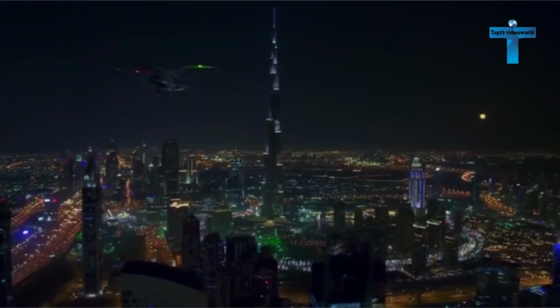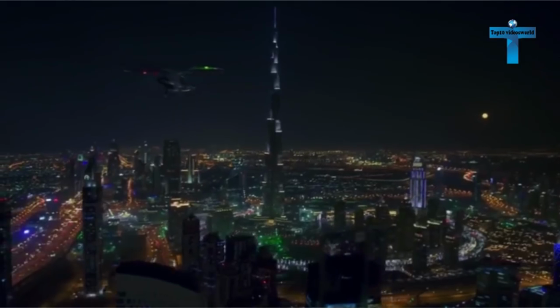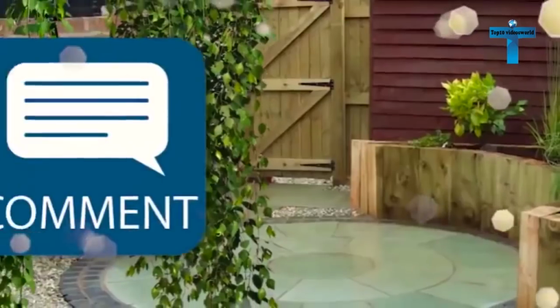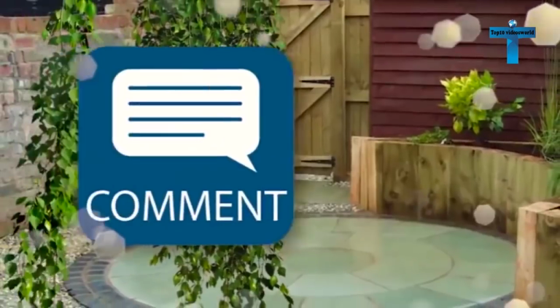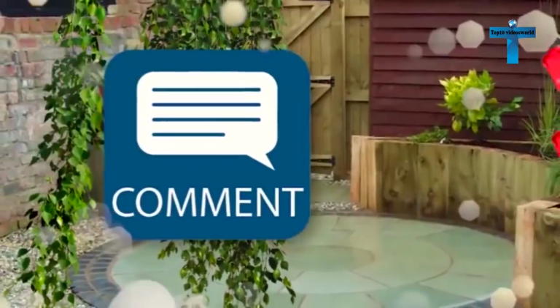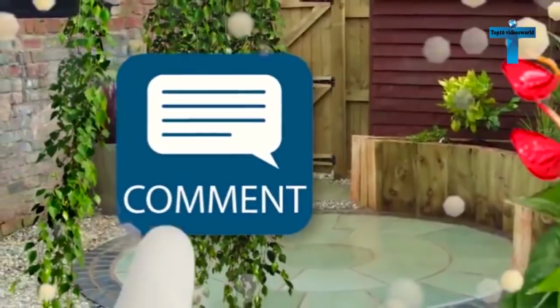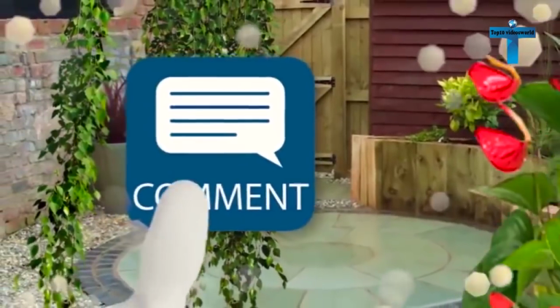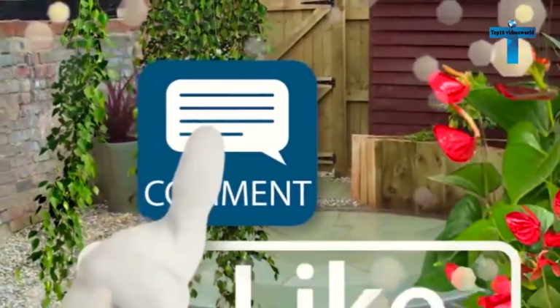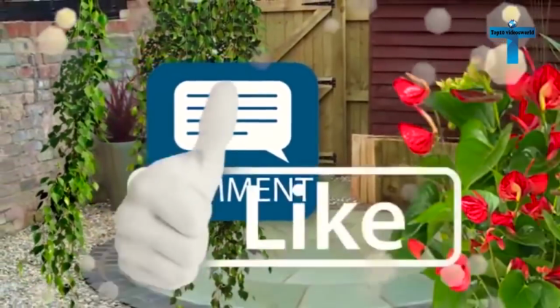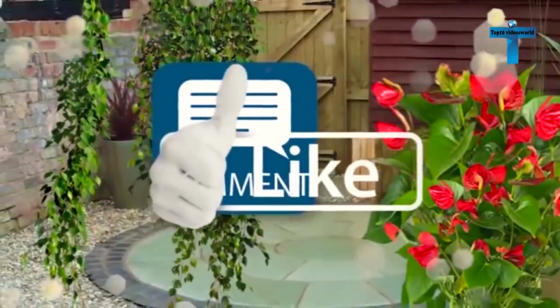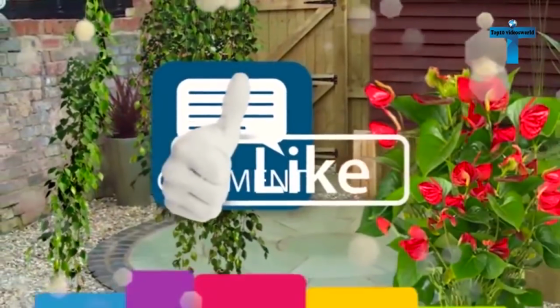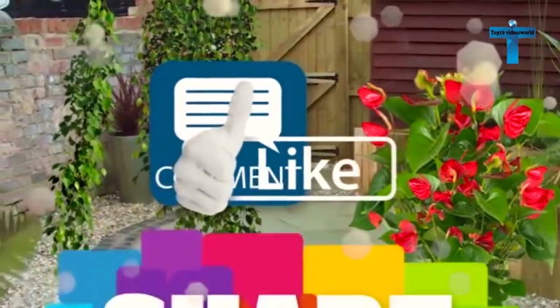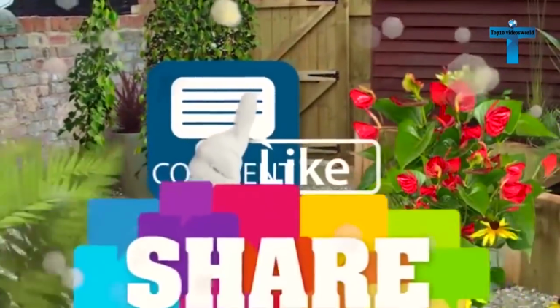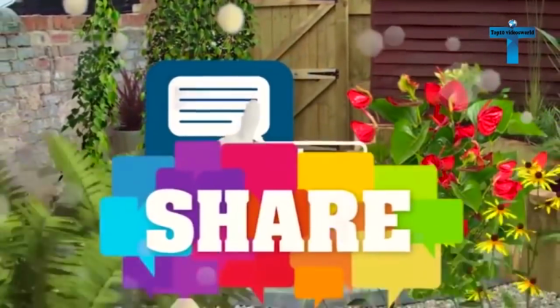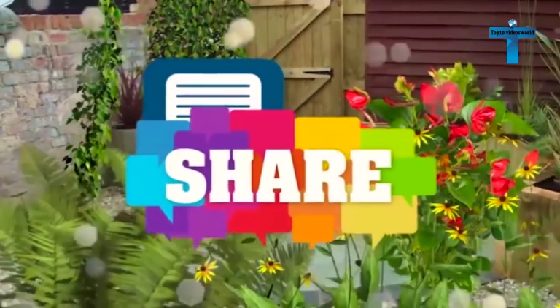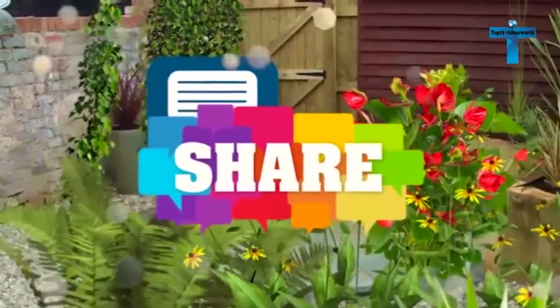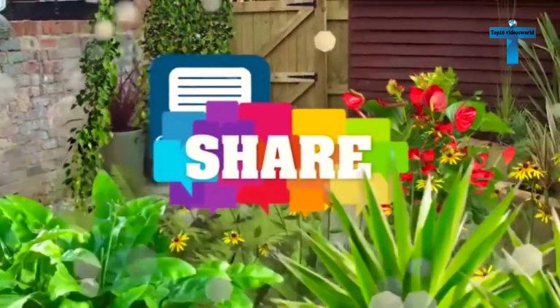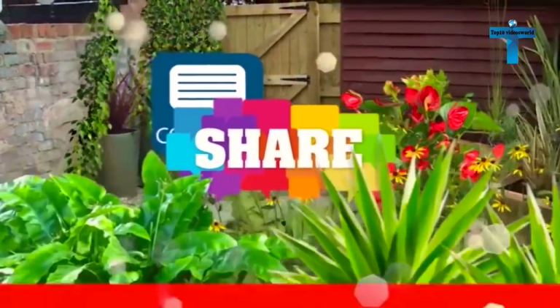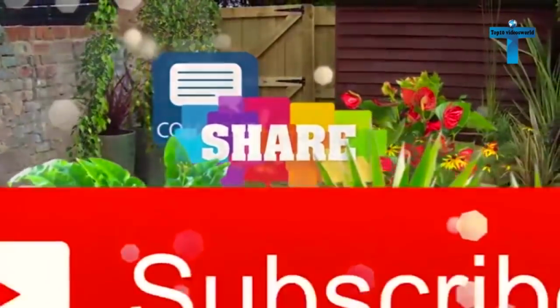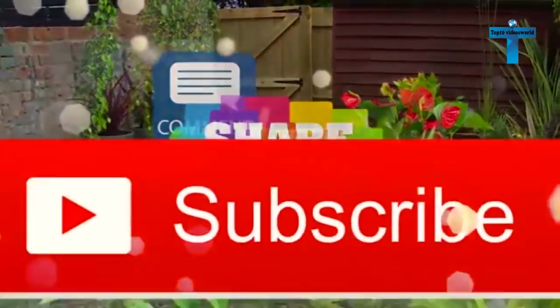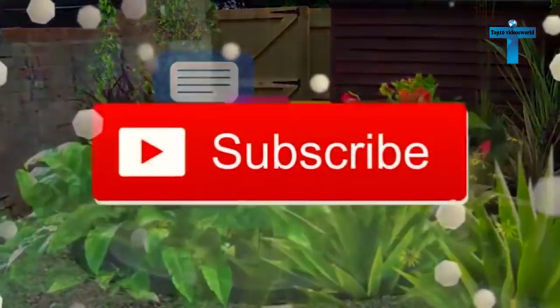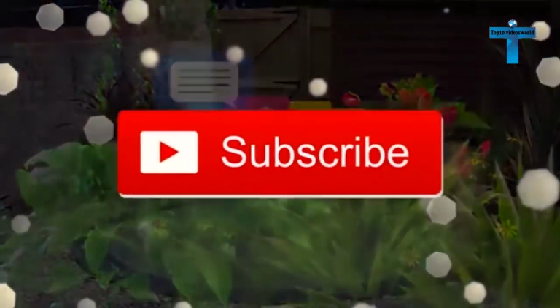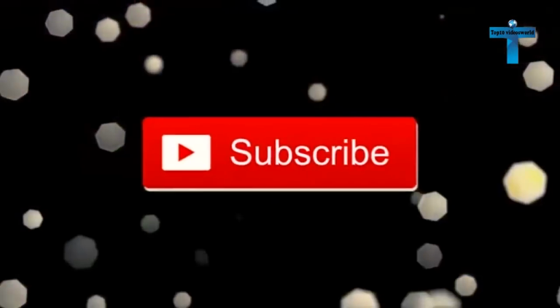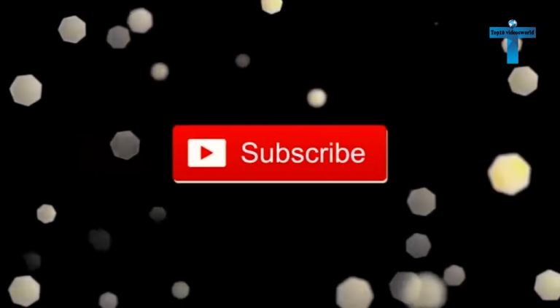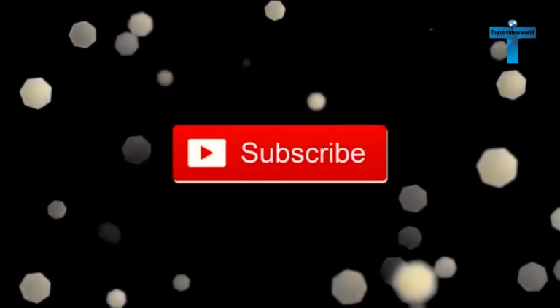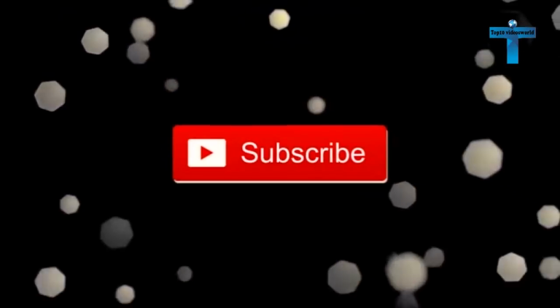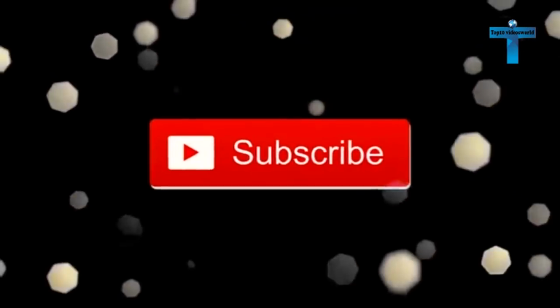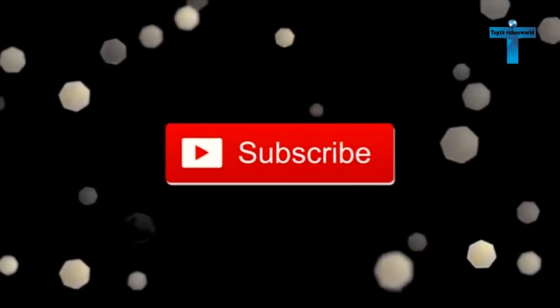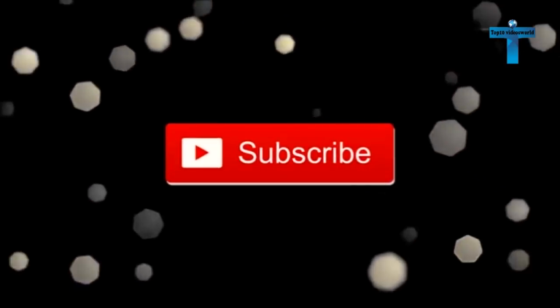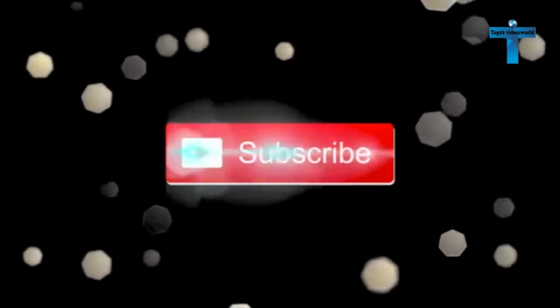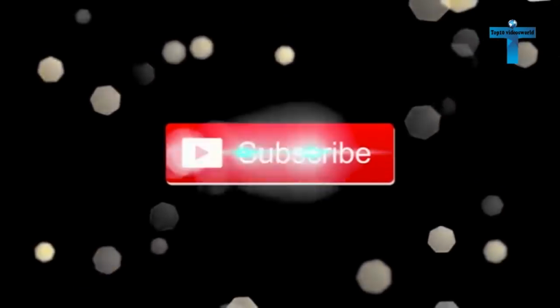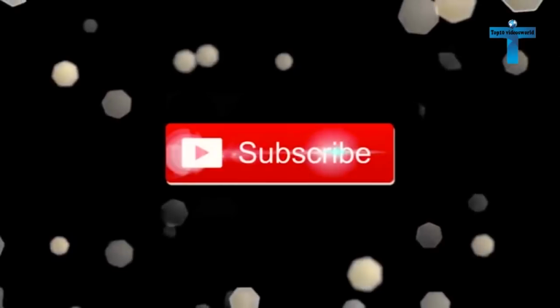If you liked this video, don't forget to like and subscribe to the channel, and let us know your thoughts in the comments below.